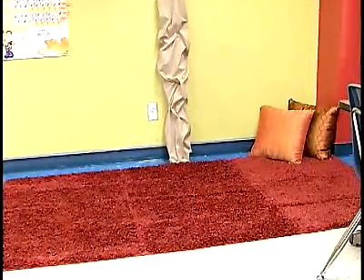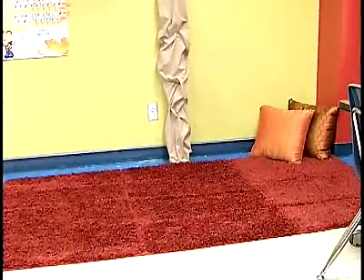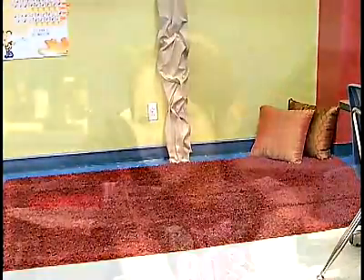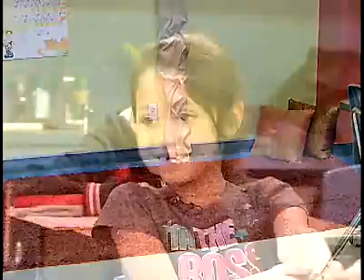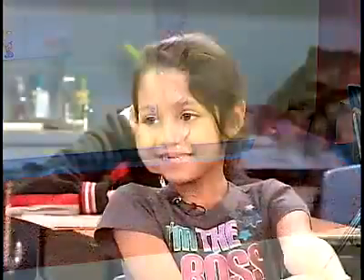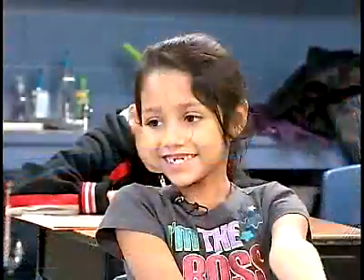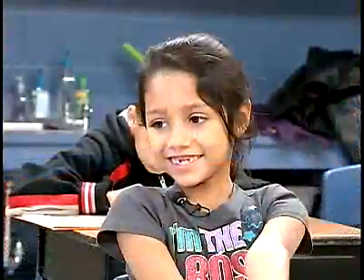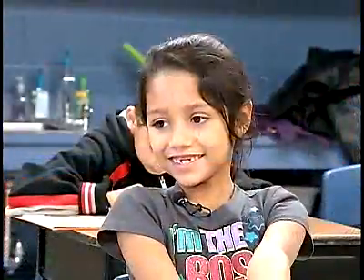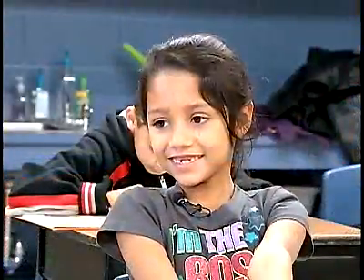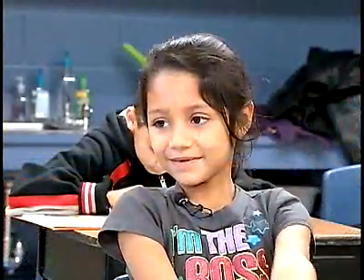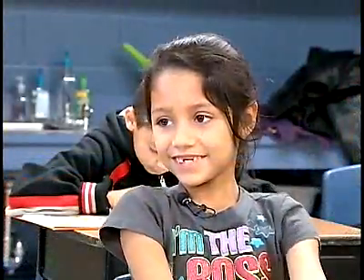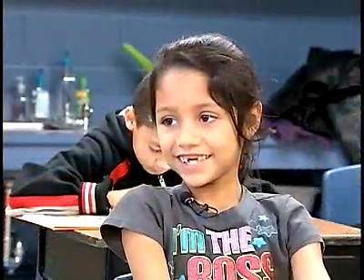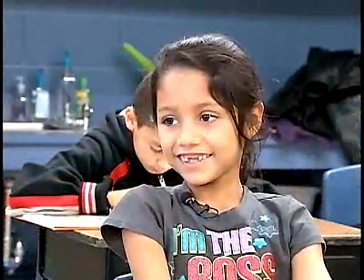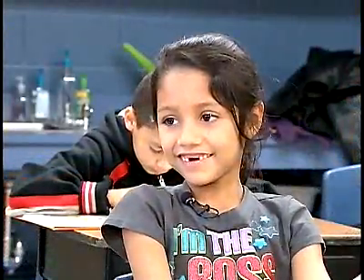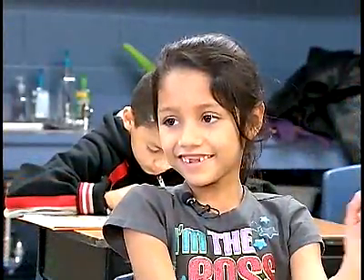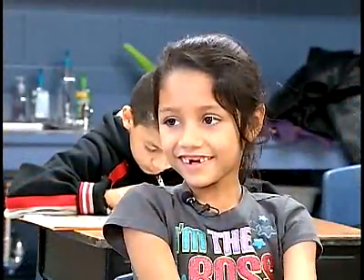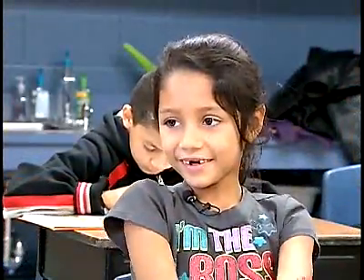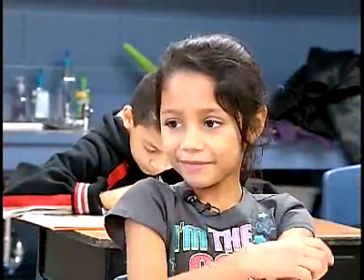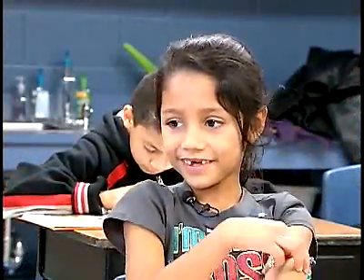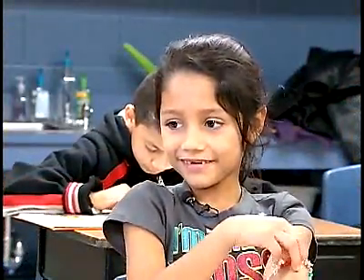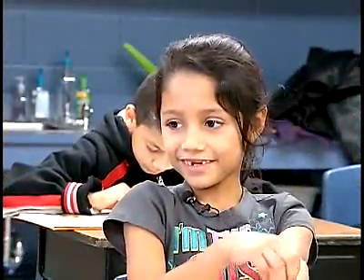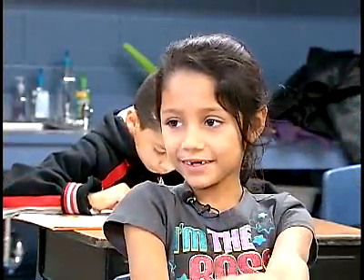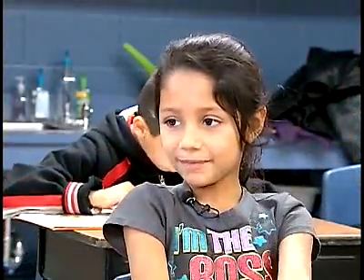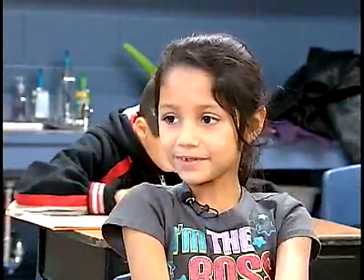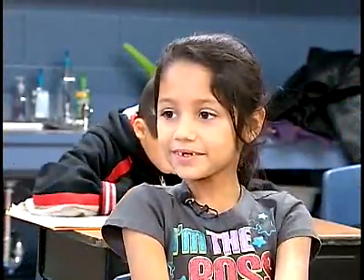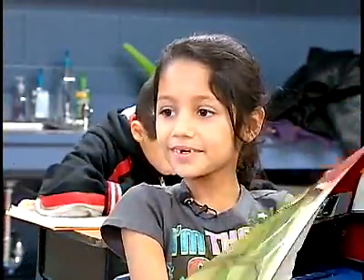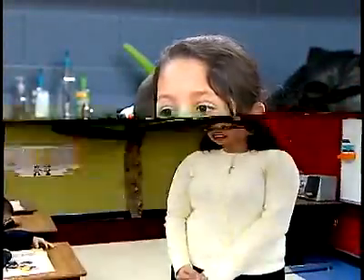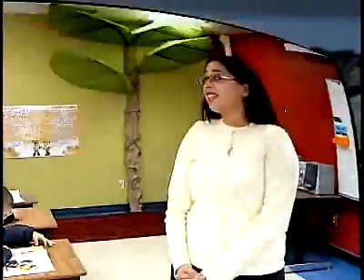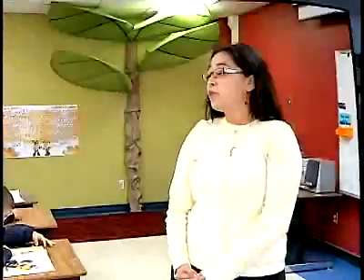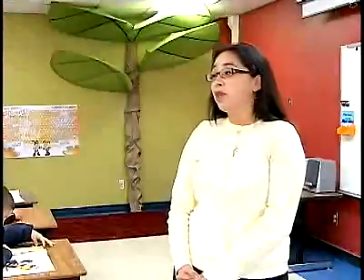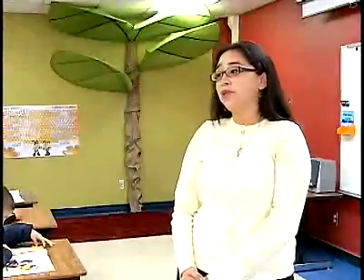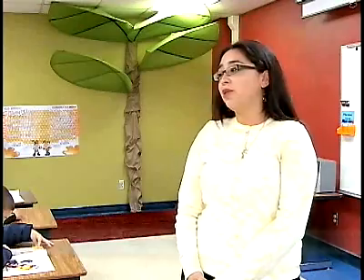Because I imagine us sitting down on the carpet and reading a book. It's beautiful.